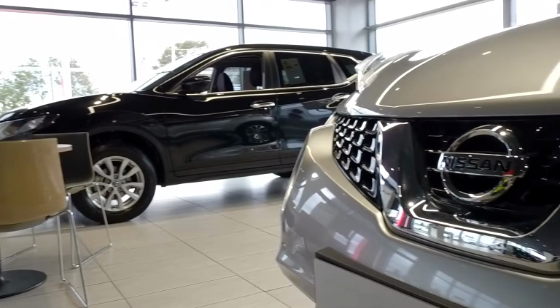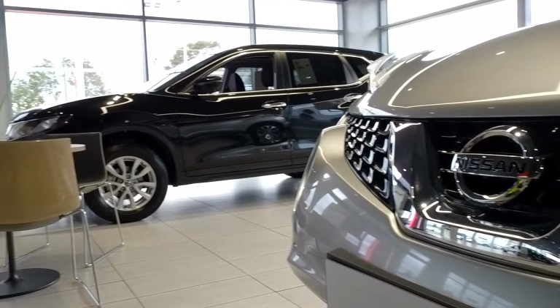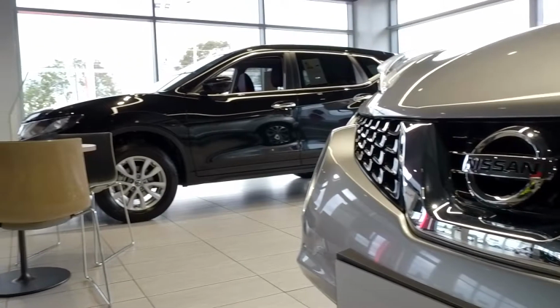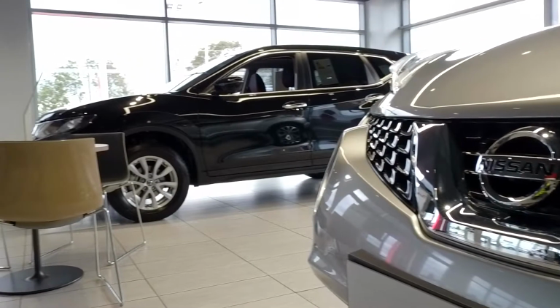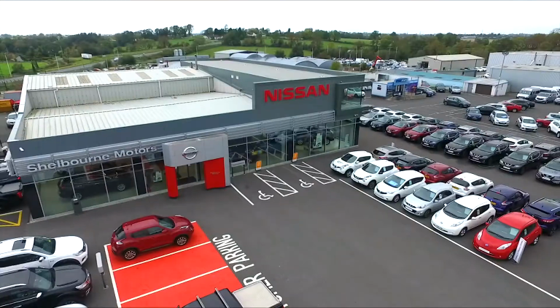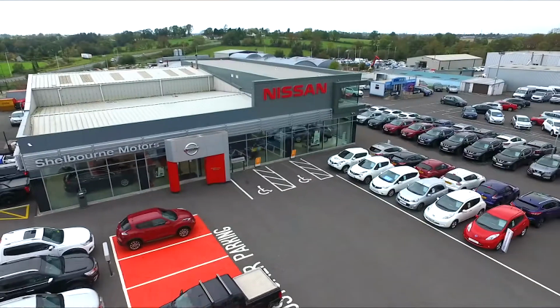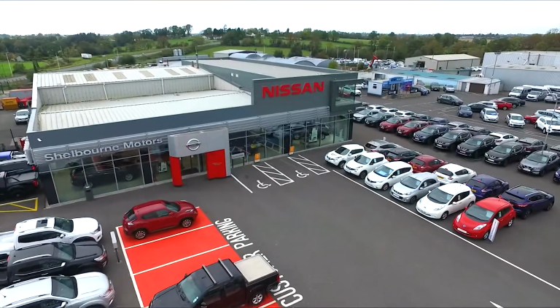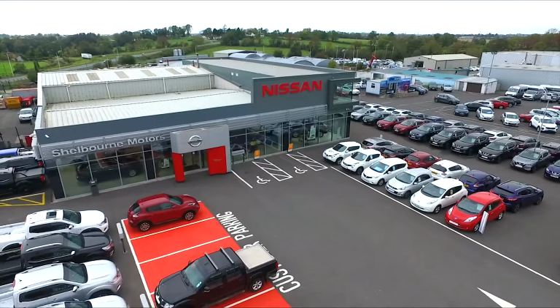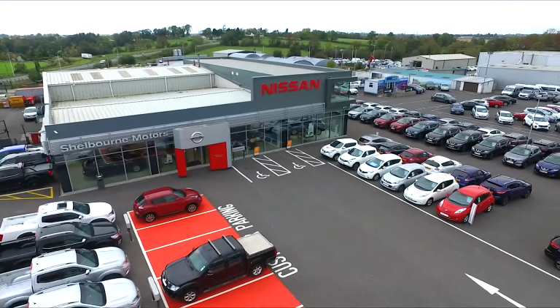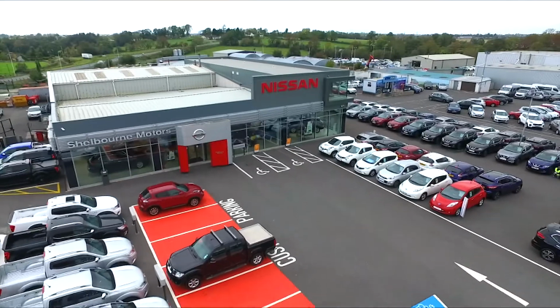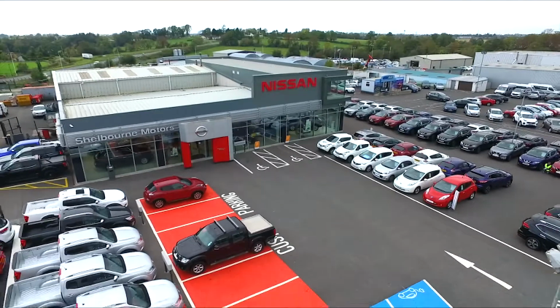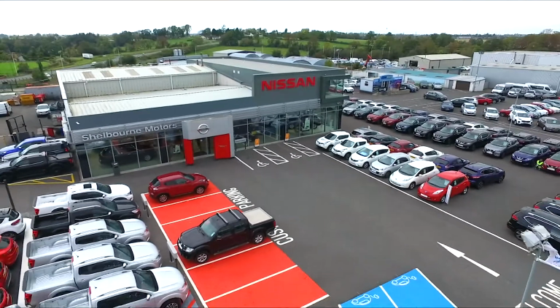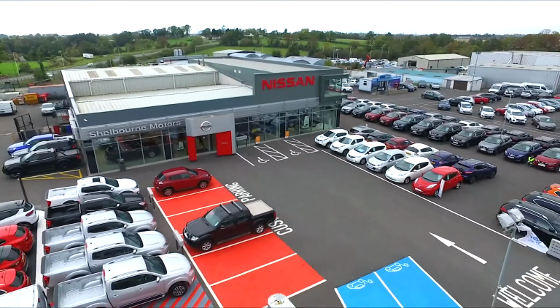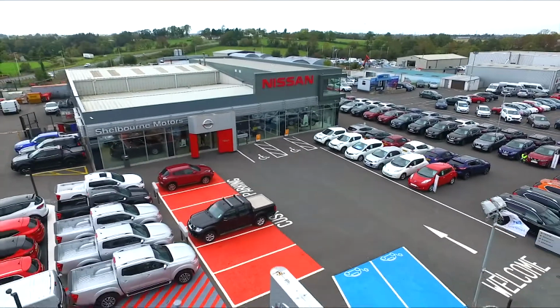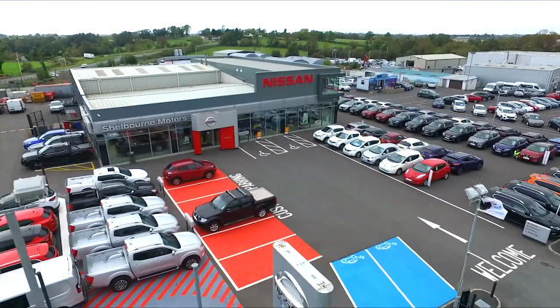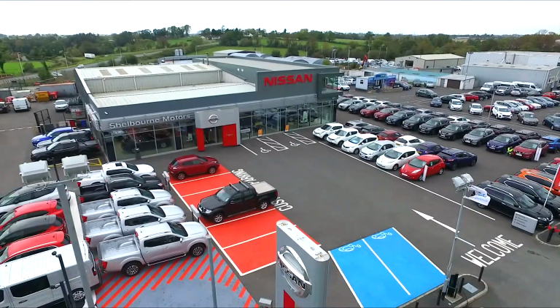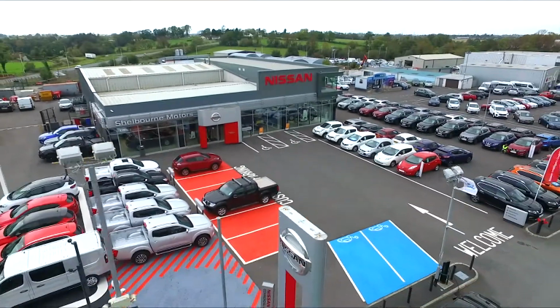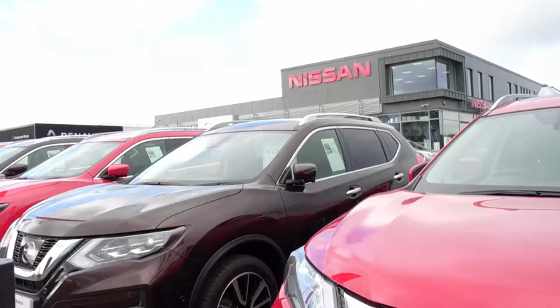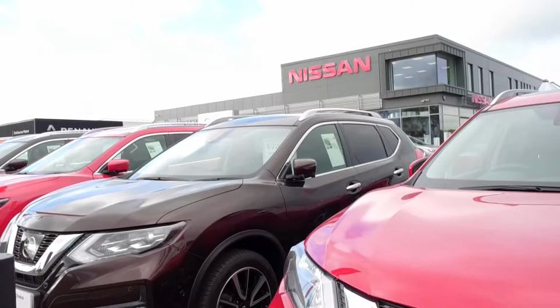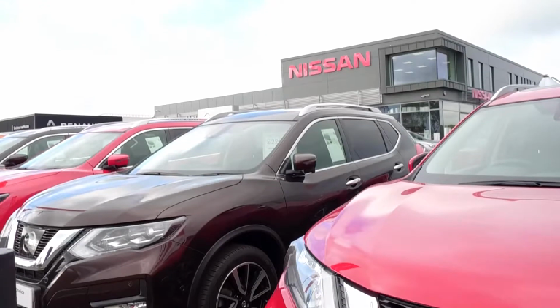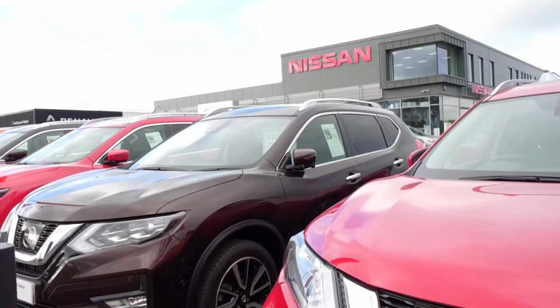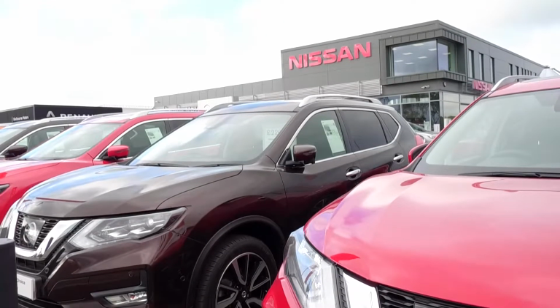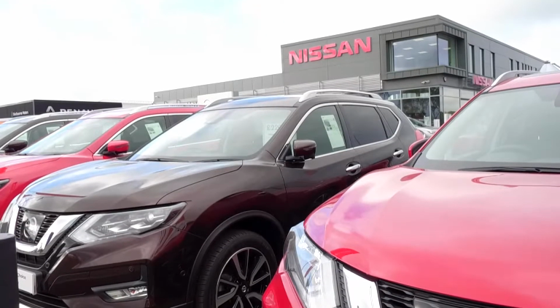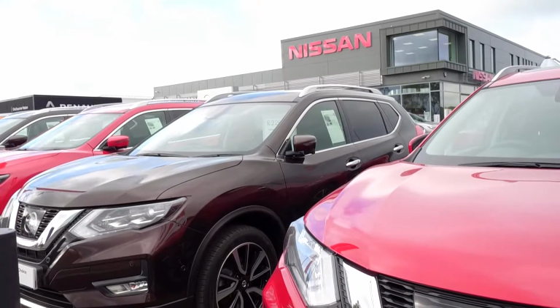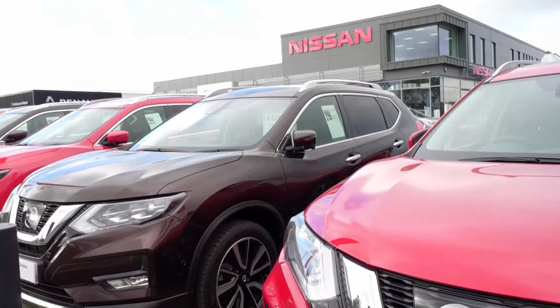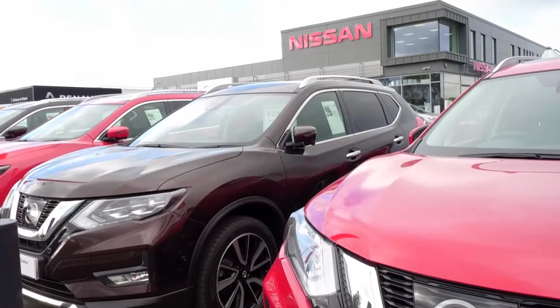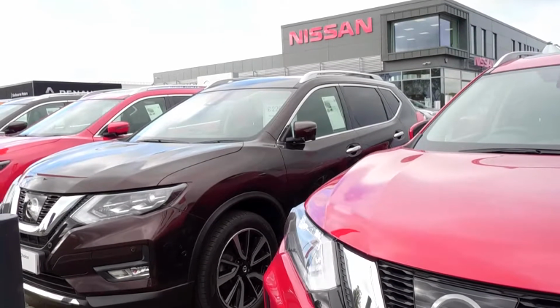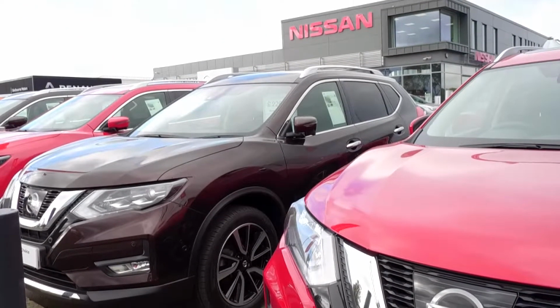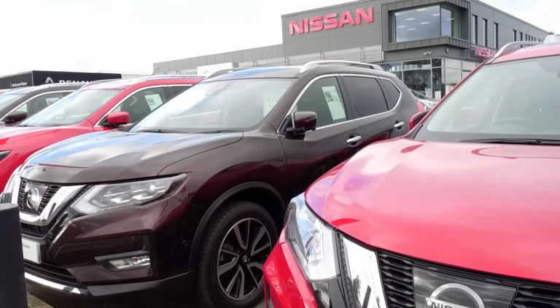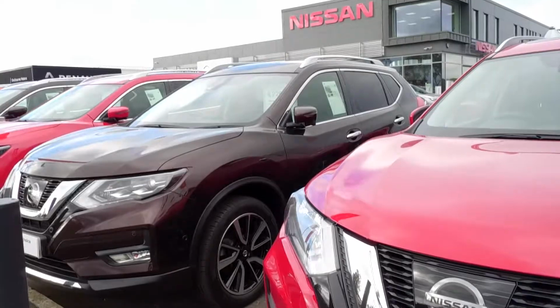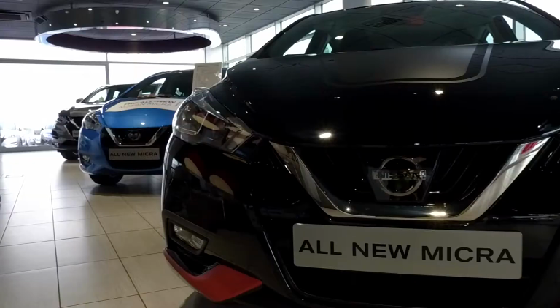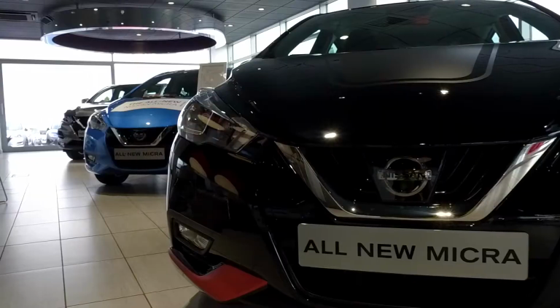Never compromise — make the intelligent choice. Choose Shelbourne Motors Nissan Portadown for your approved used Nissan.